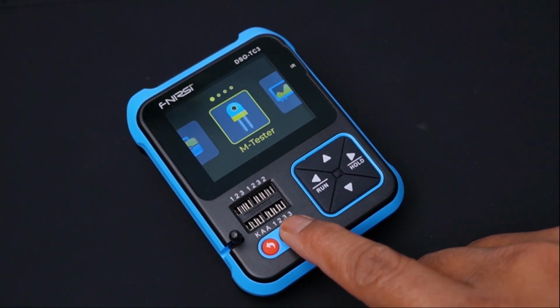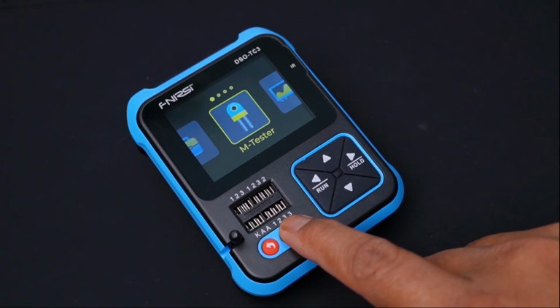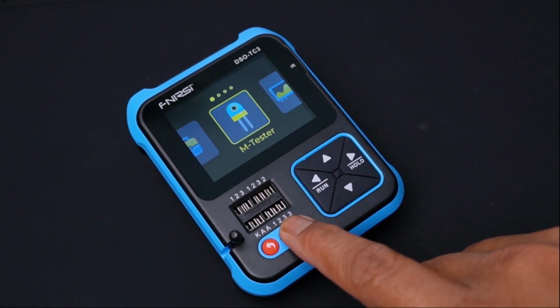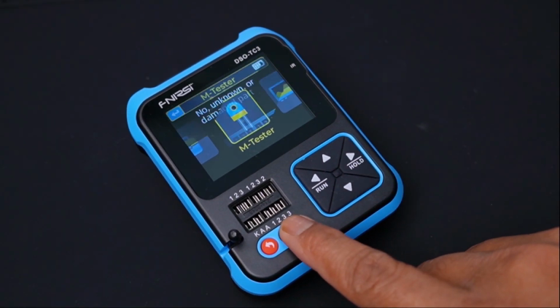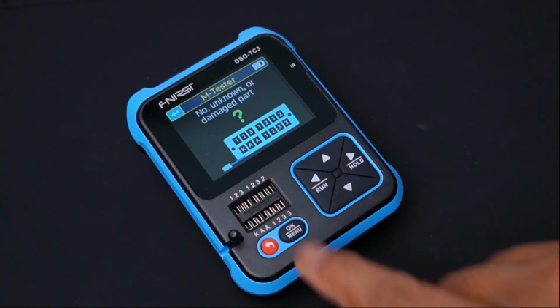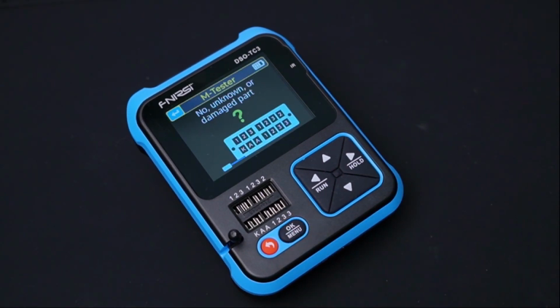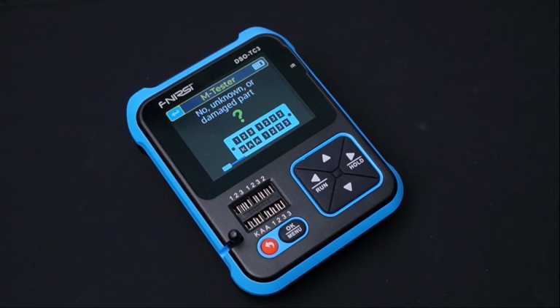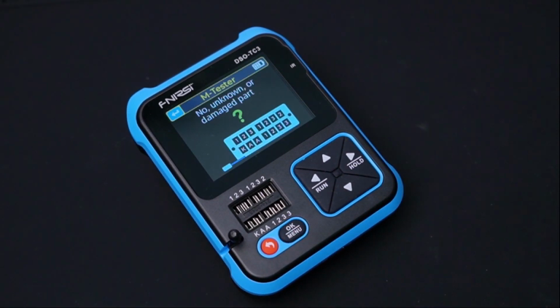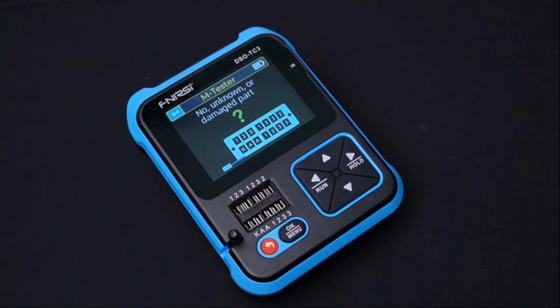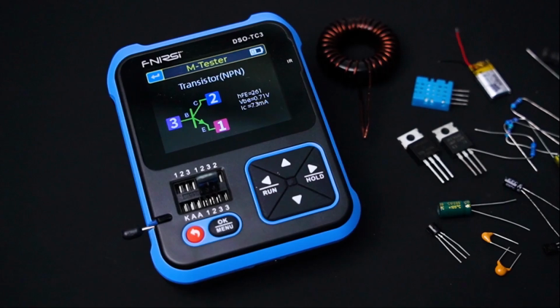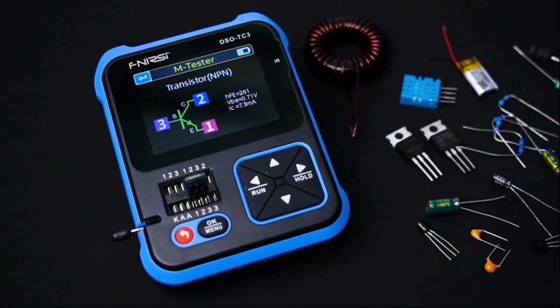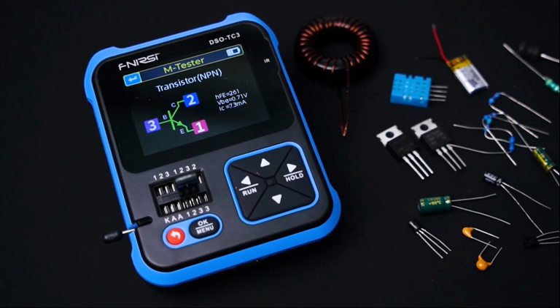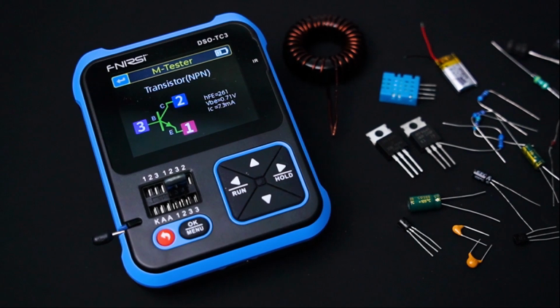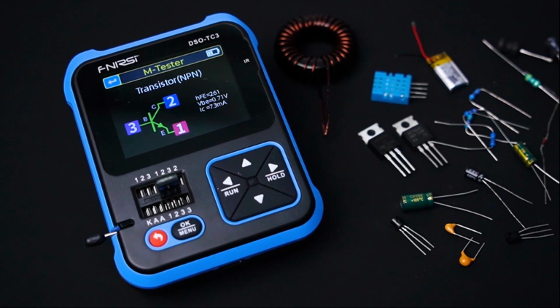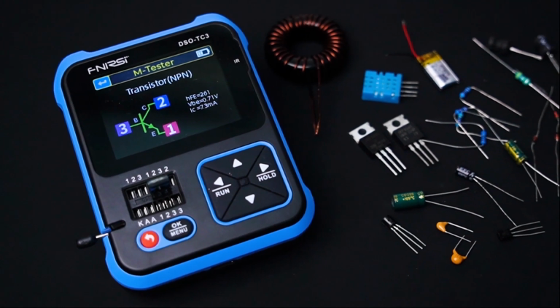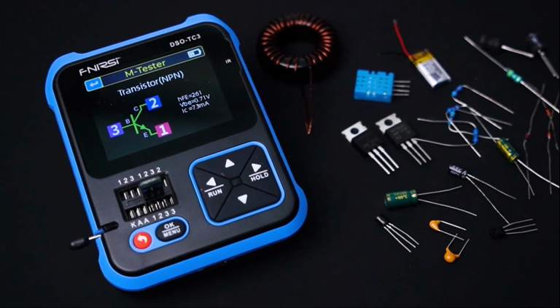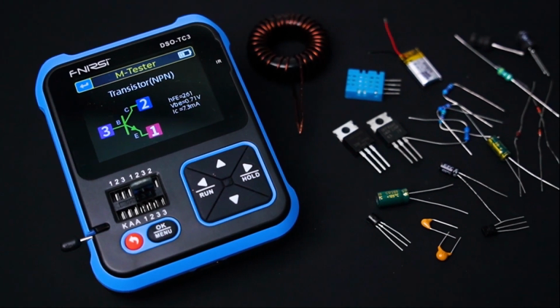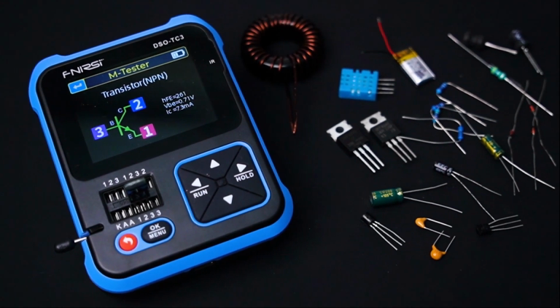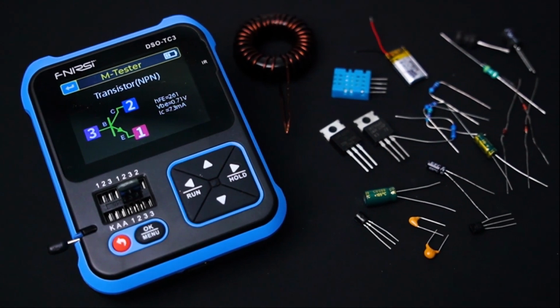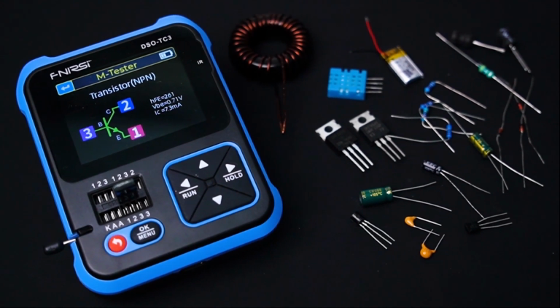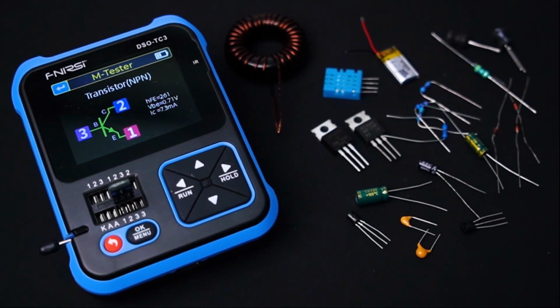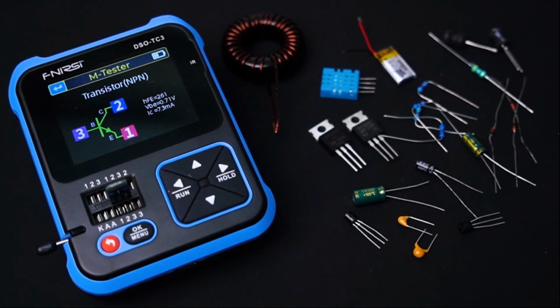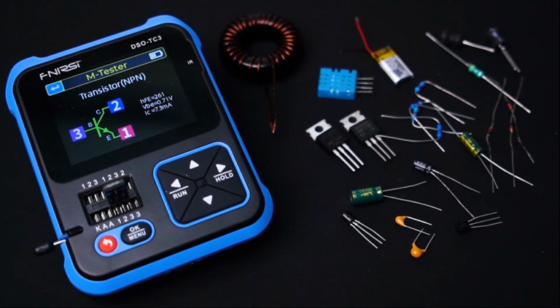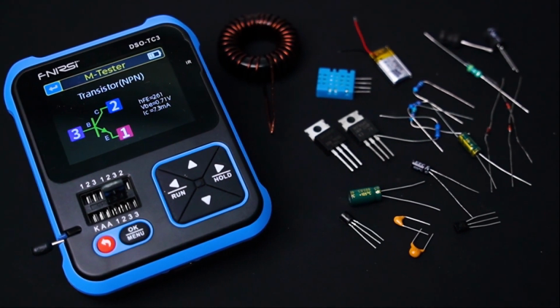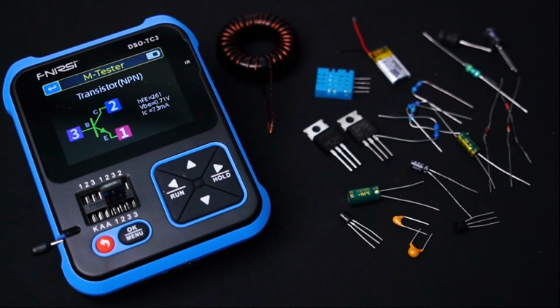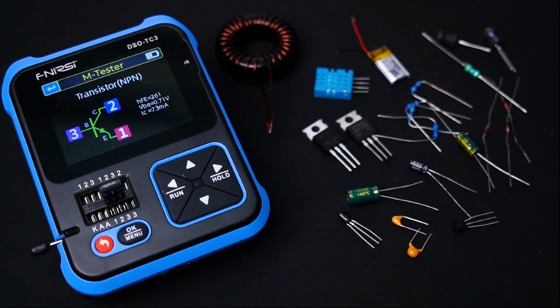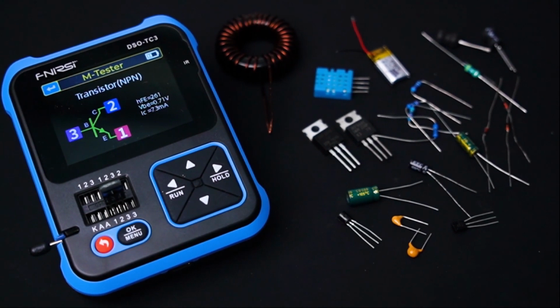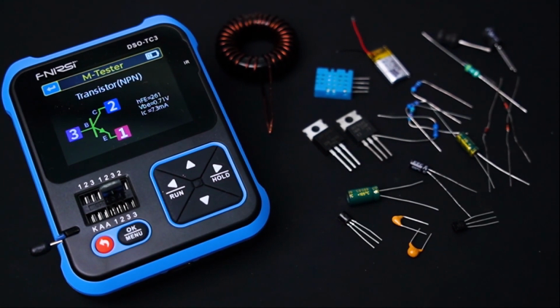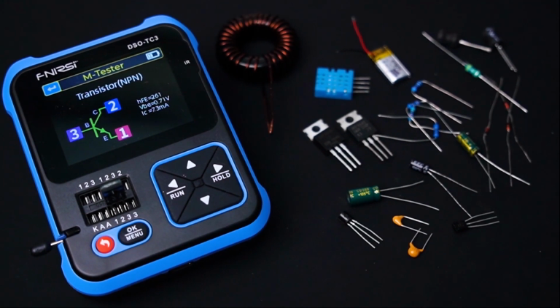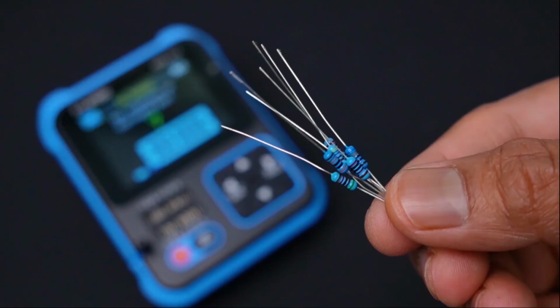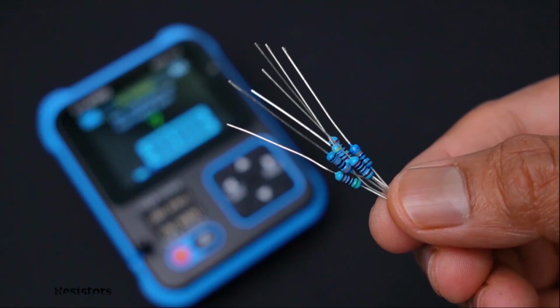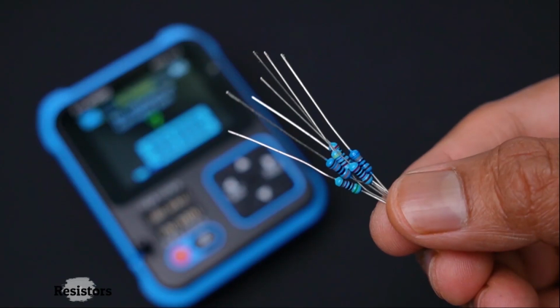Next, we will explore the AIM tester where I am going to test different types of electronic components.